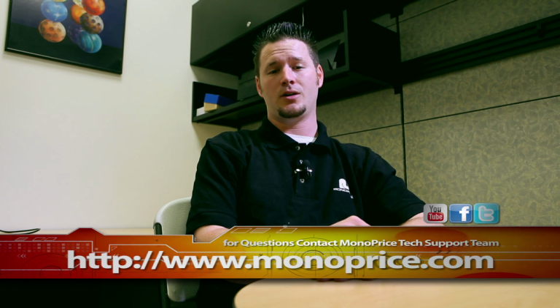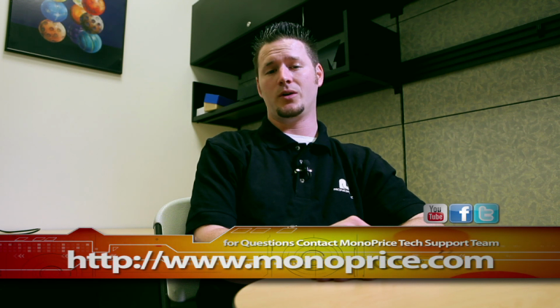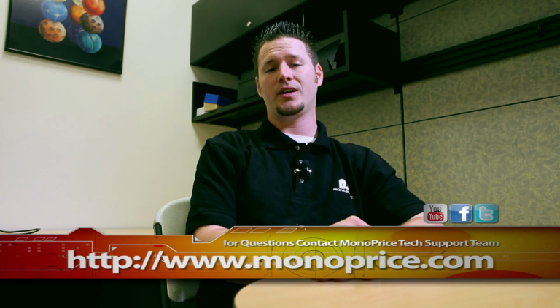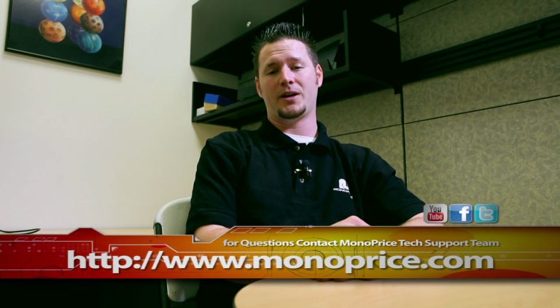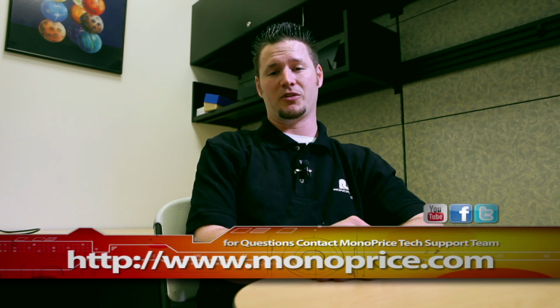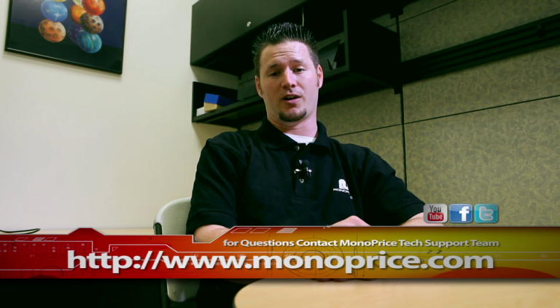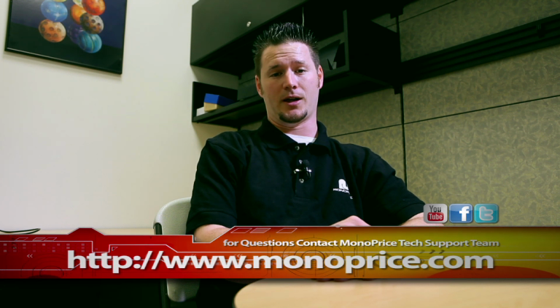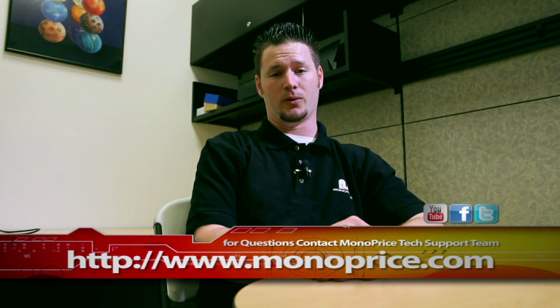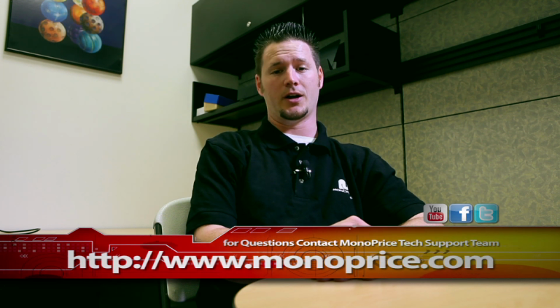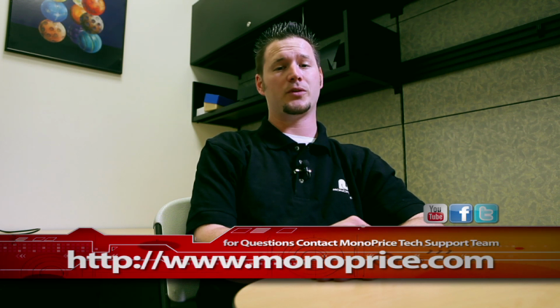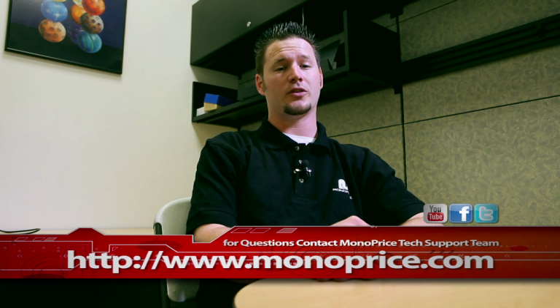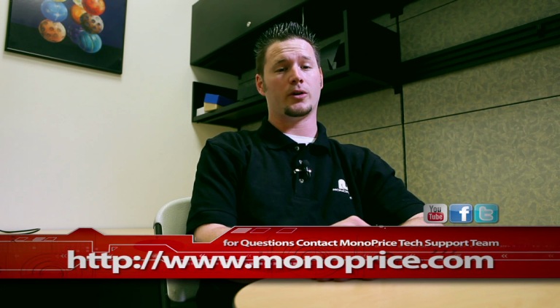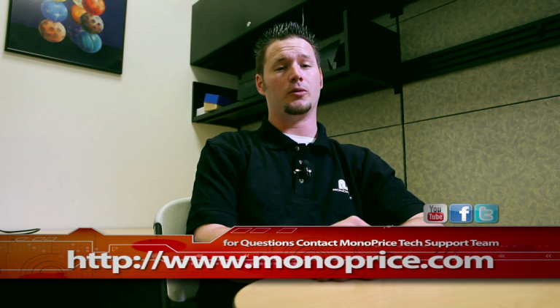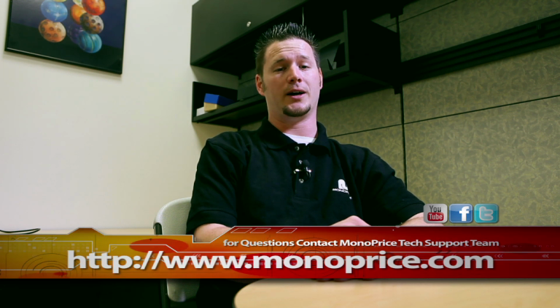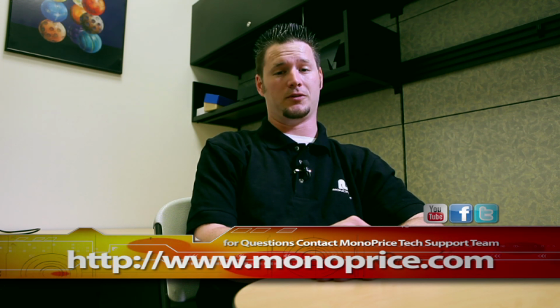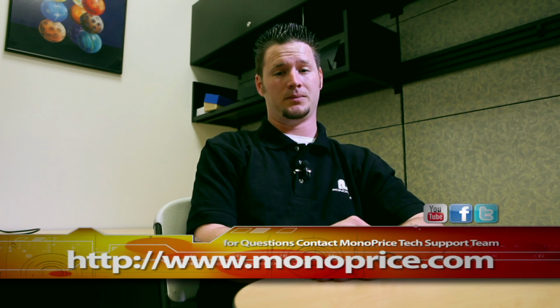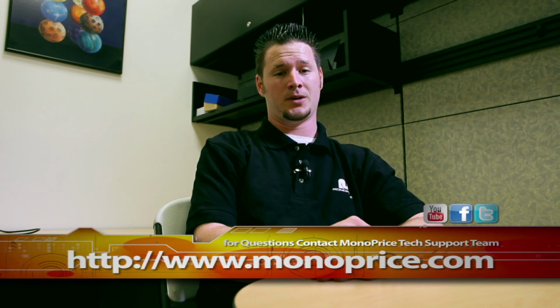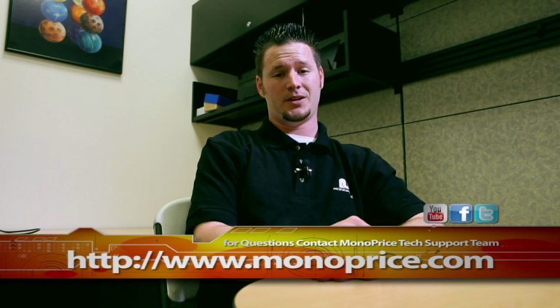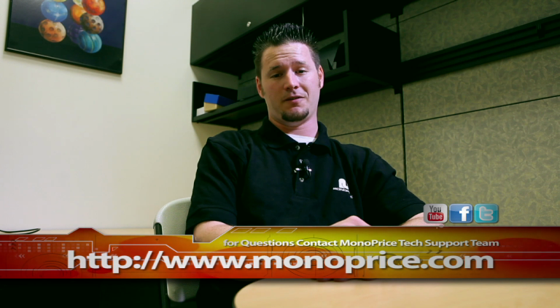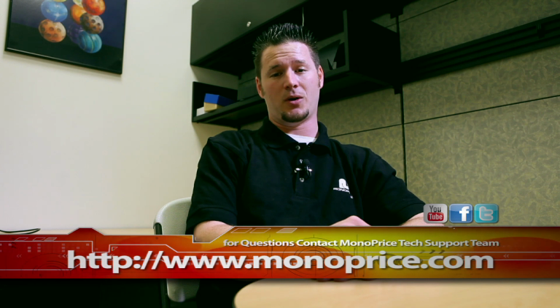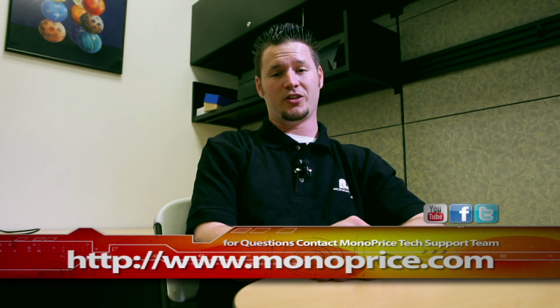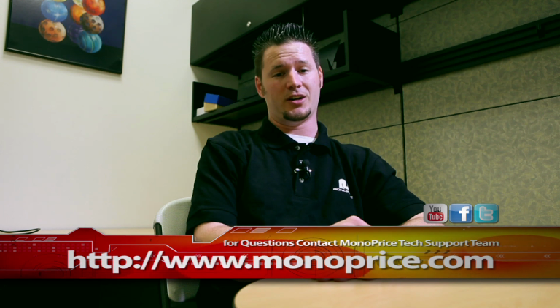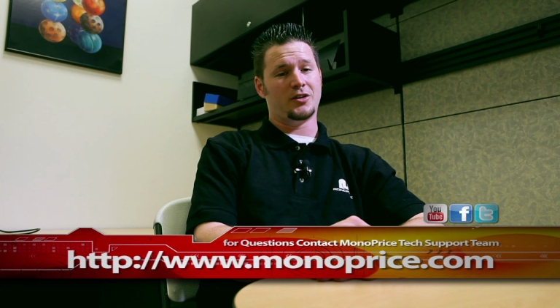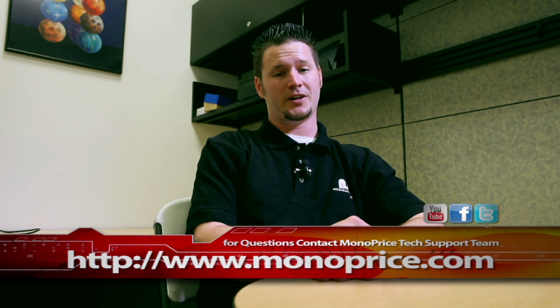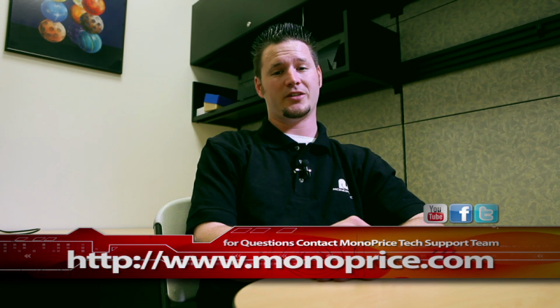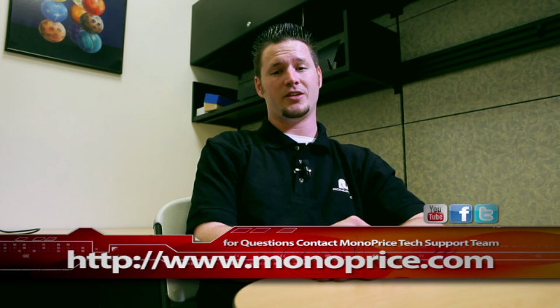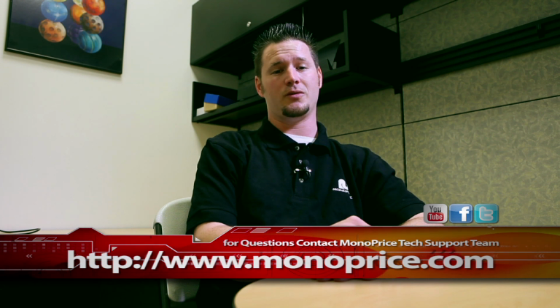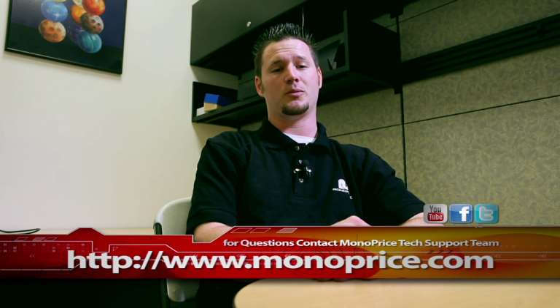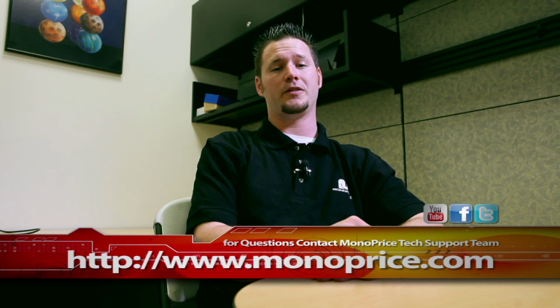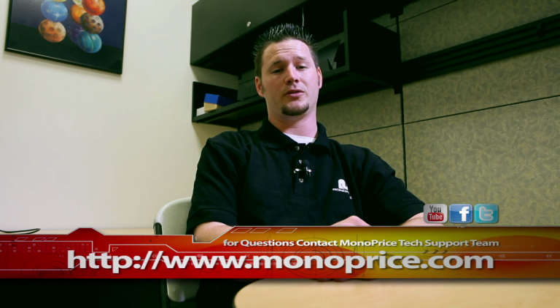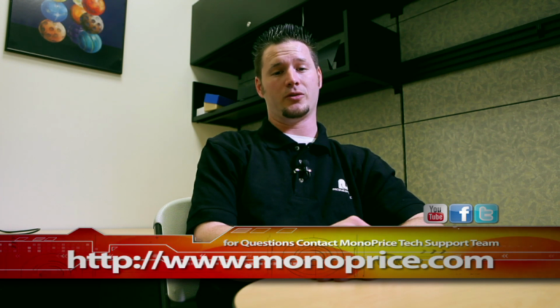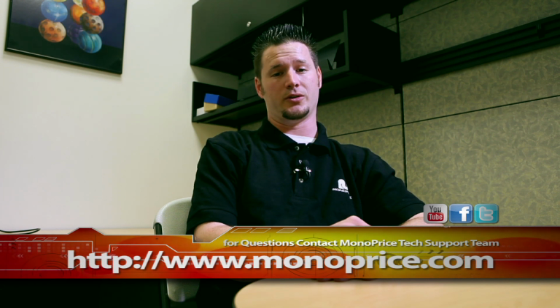Once again, my name is Sean Blatherwick and I hope this tutorial will be helpful. Thank you for watching and don't forget to stay tuned for more video tutorials.